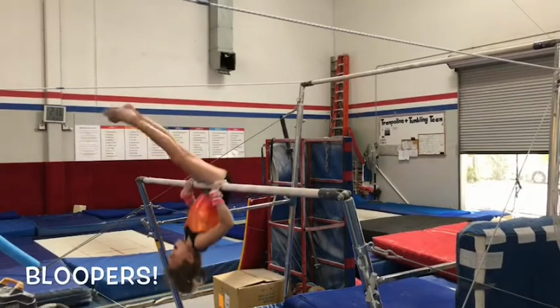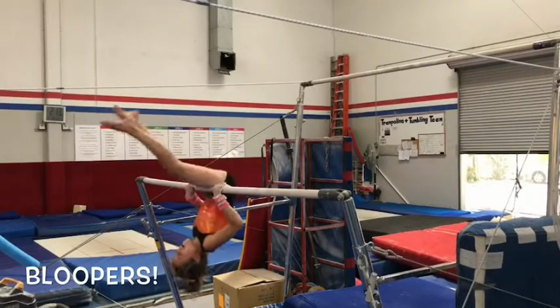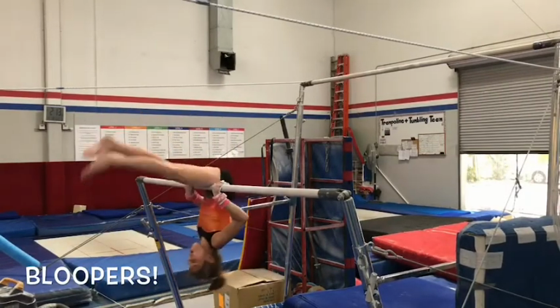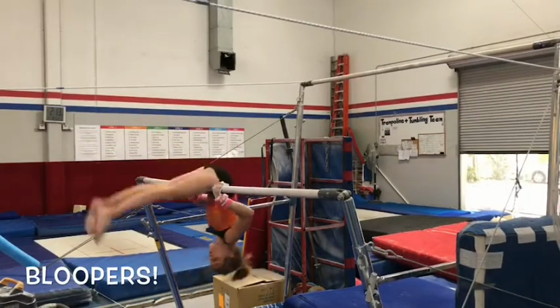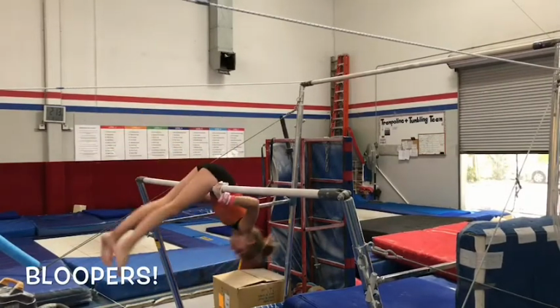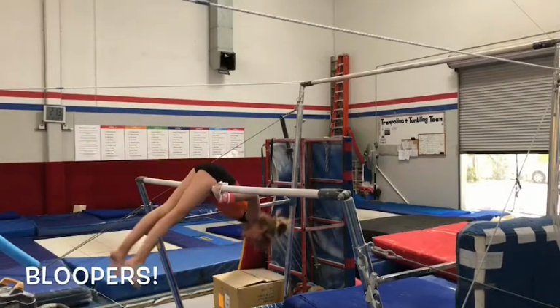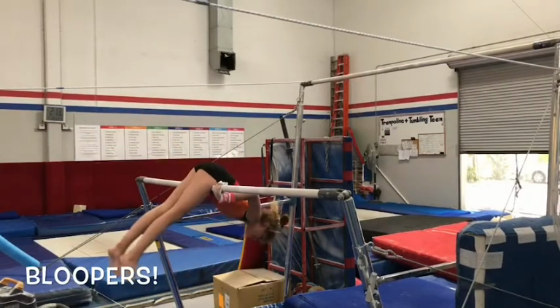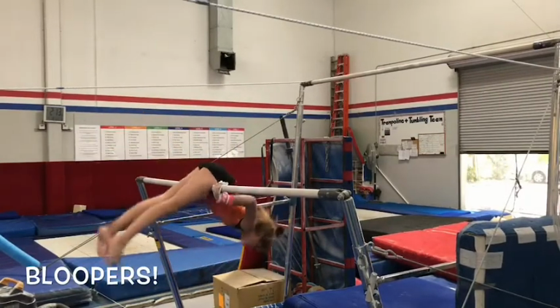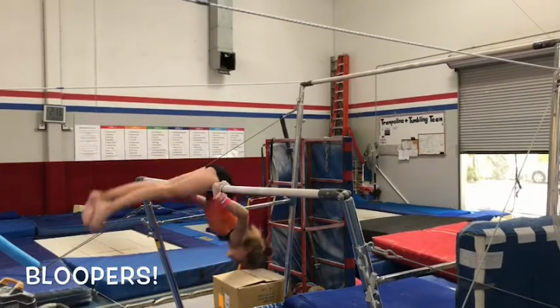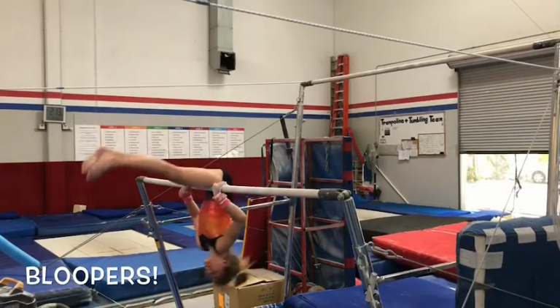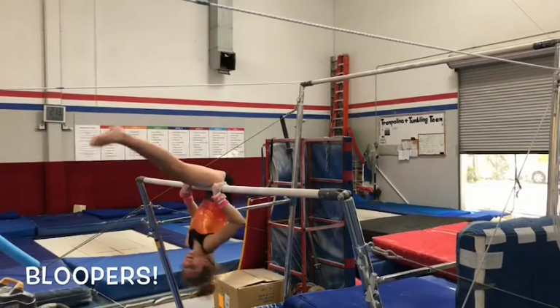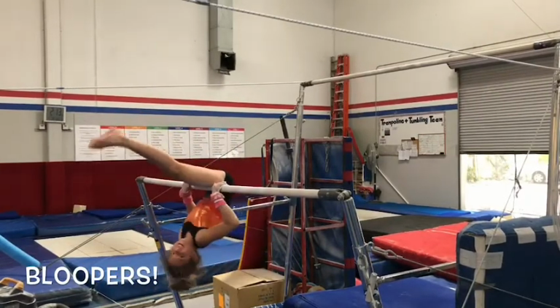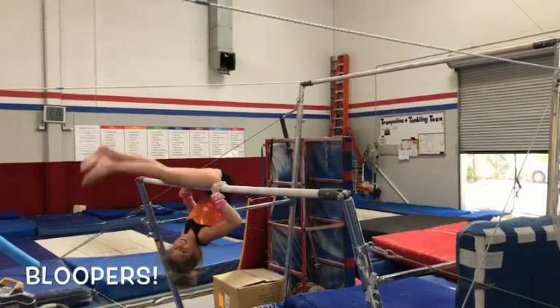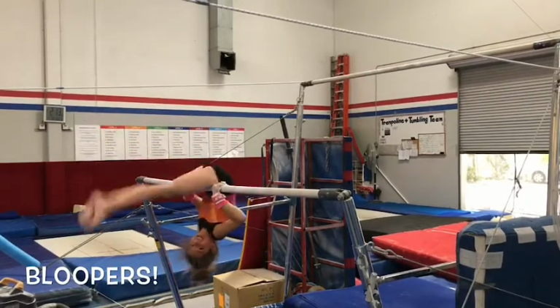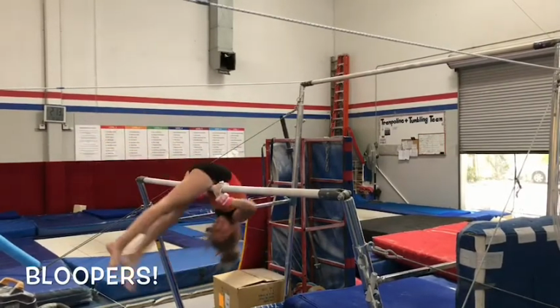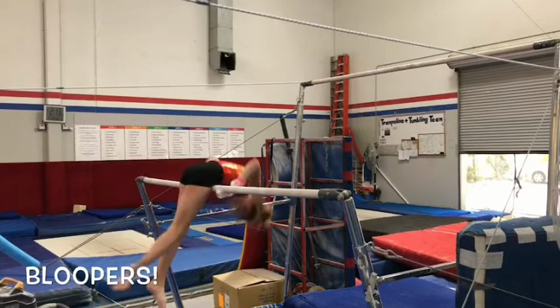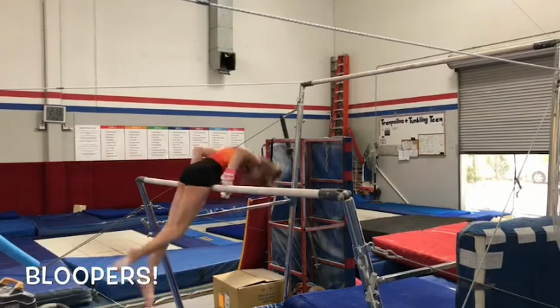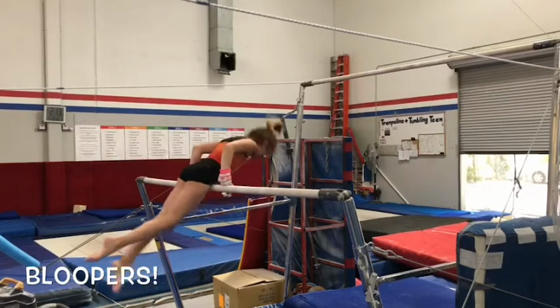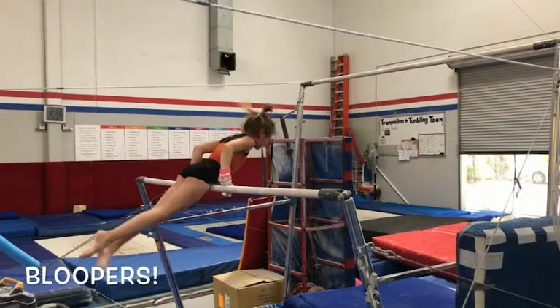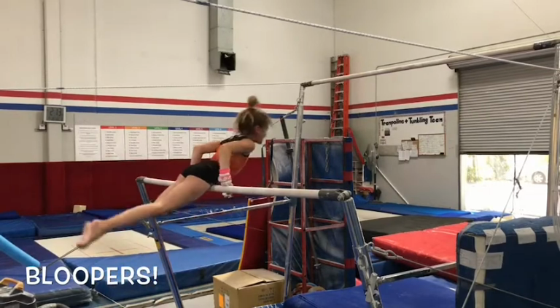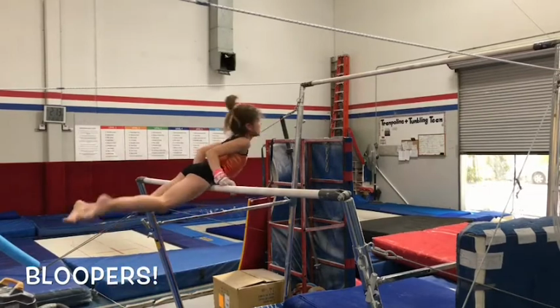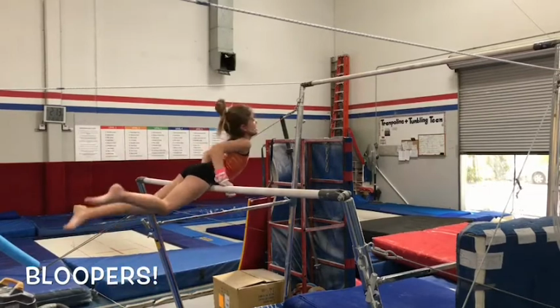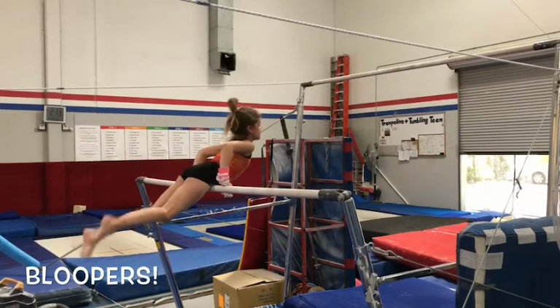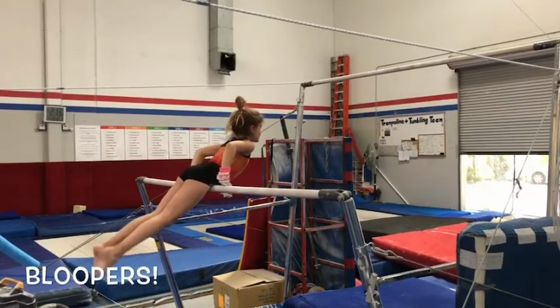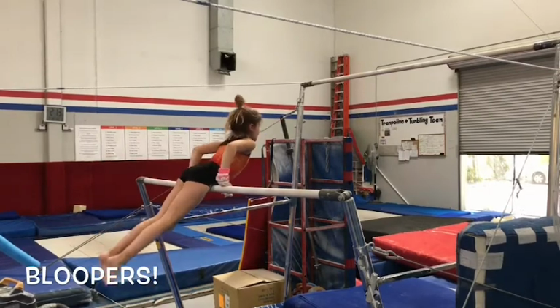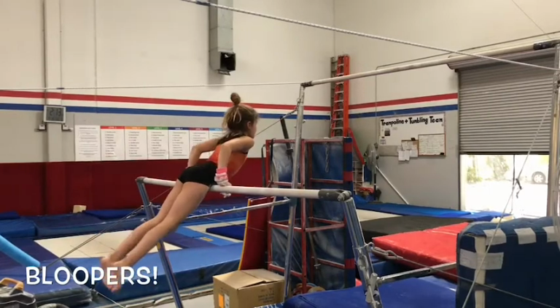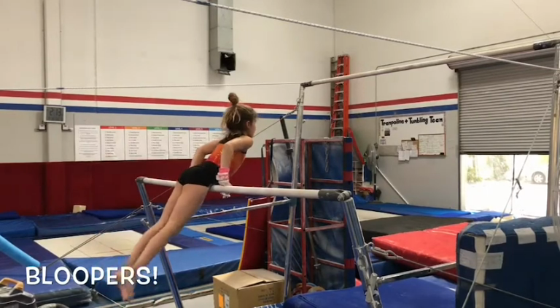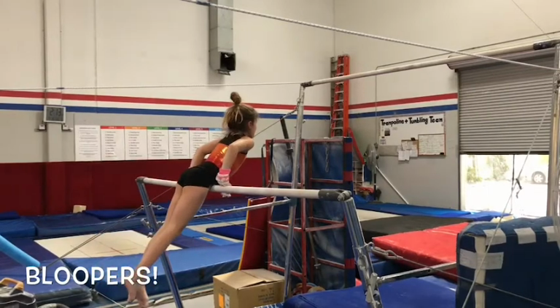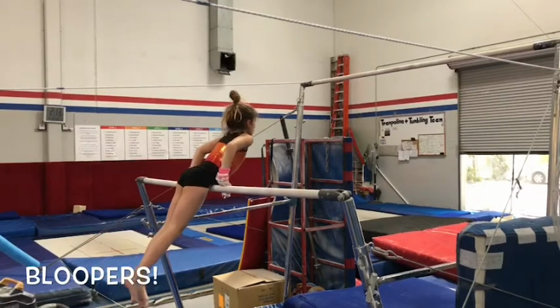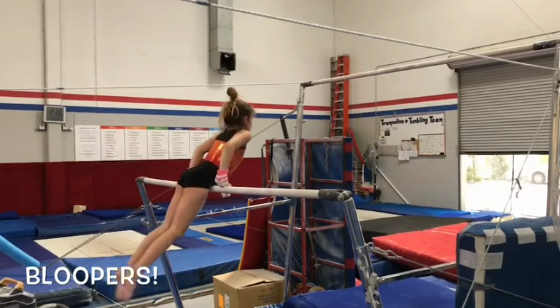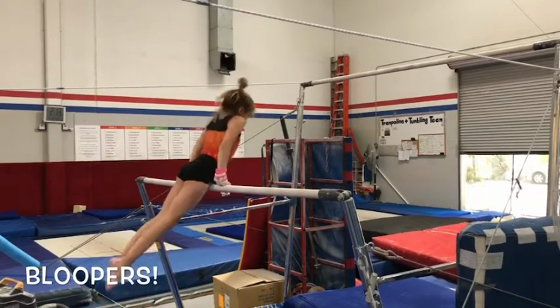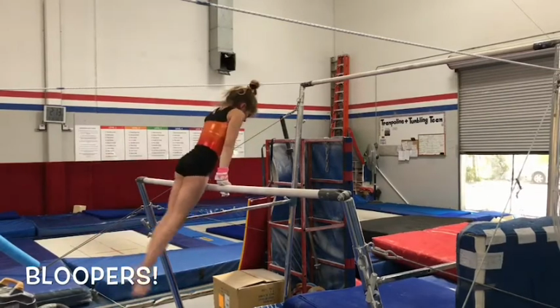Ow! There's a mat there. Okay, try it again. Tight feet.